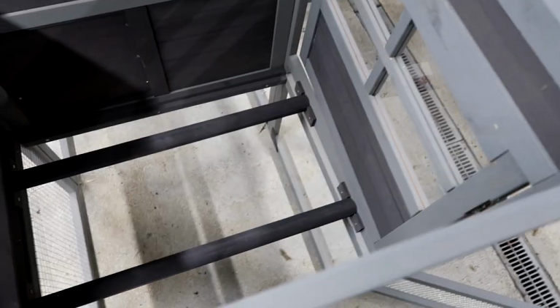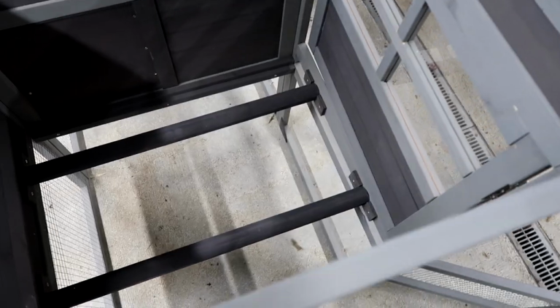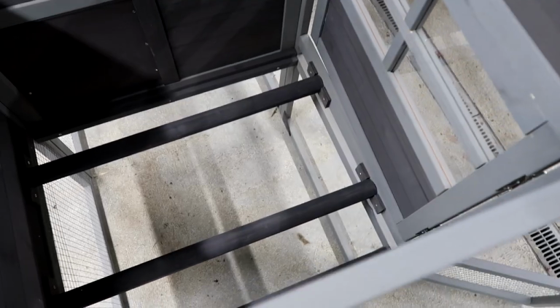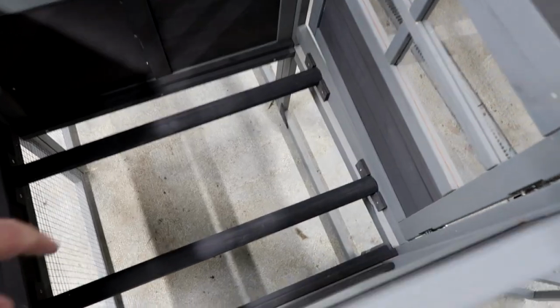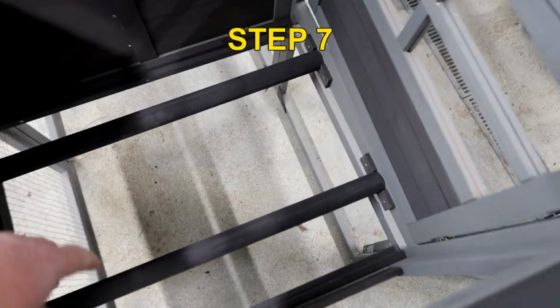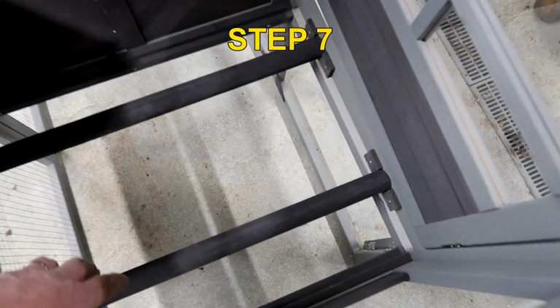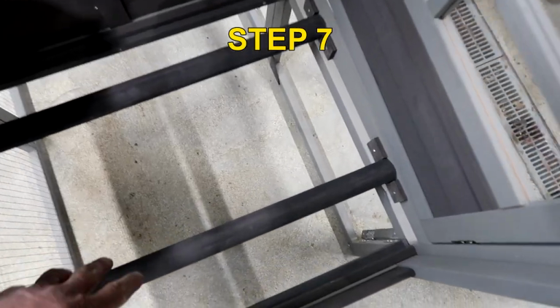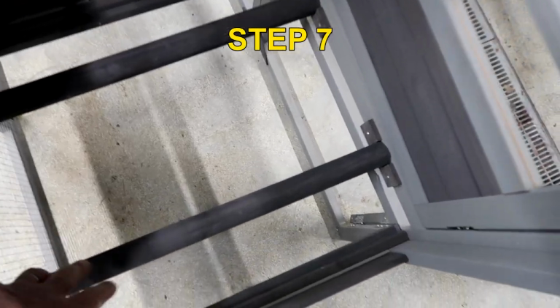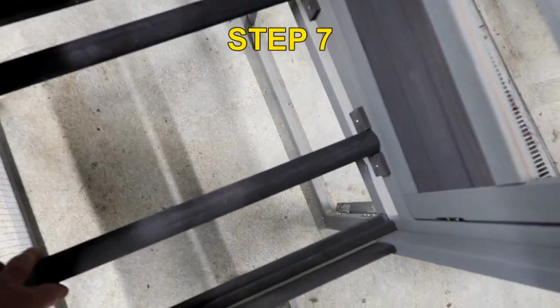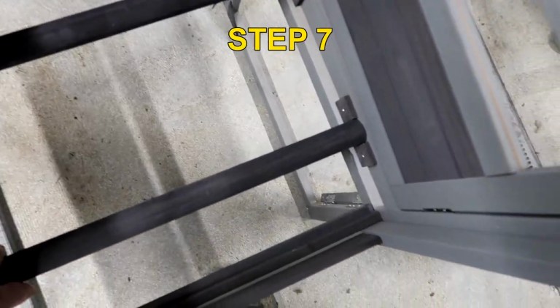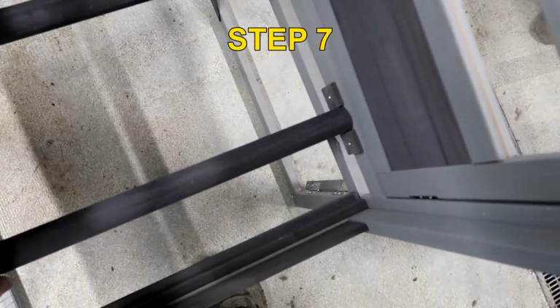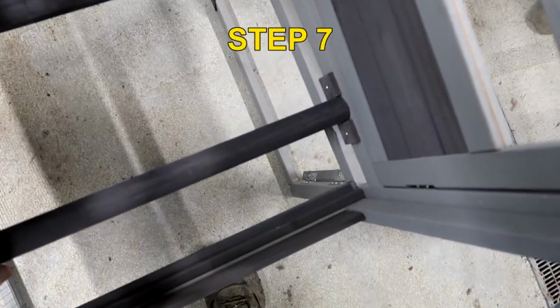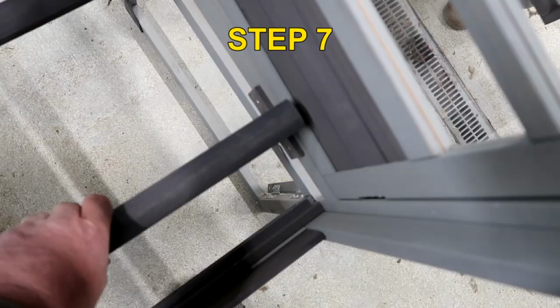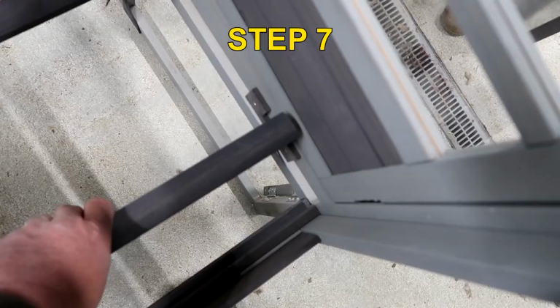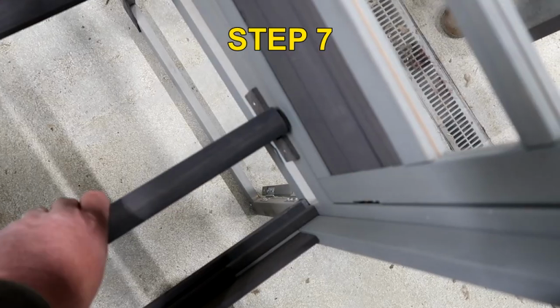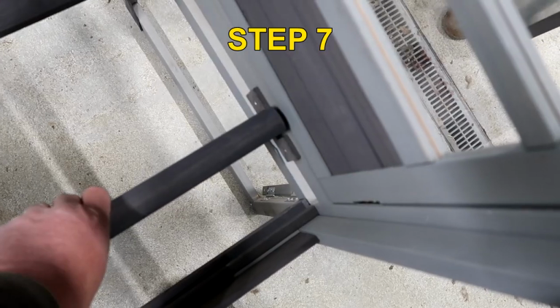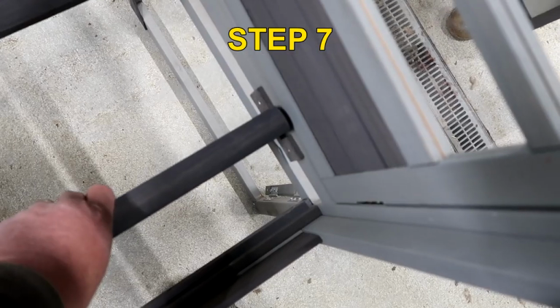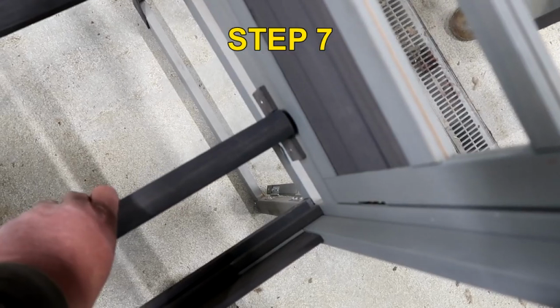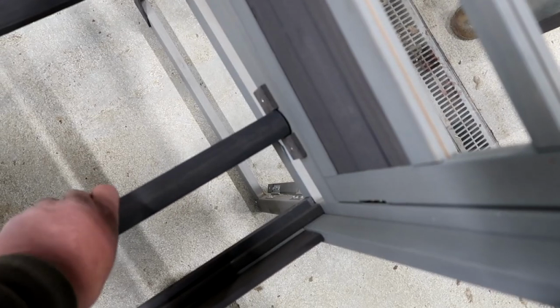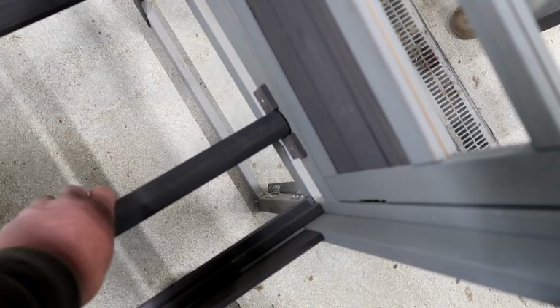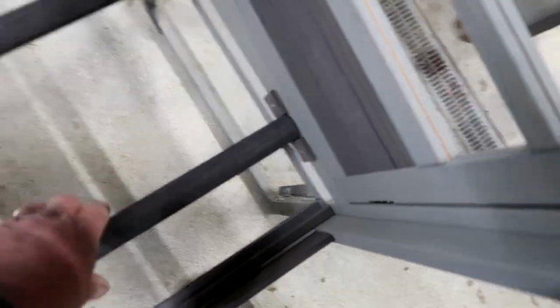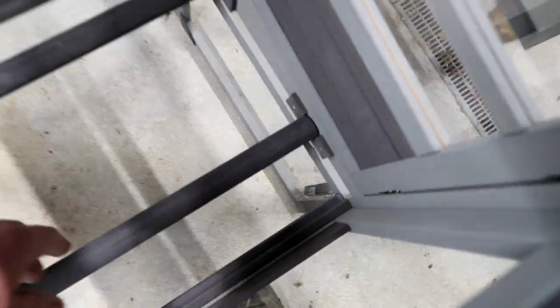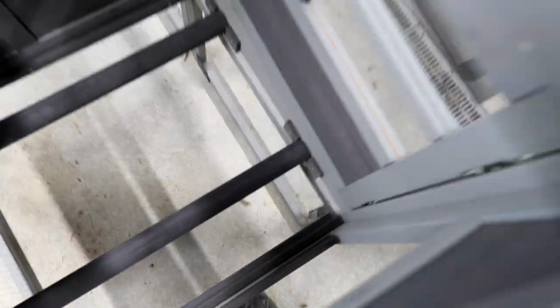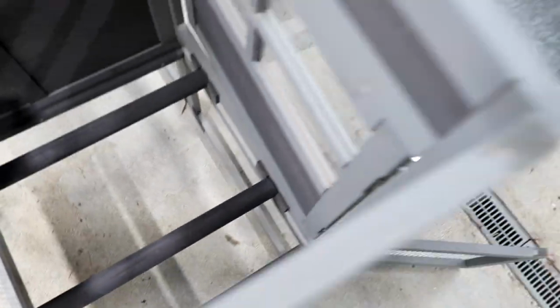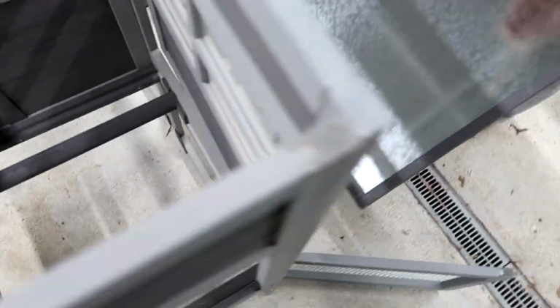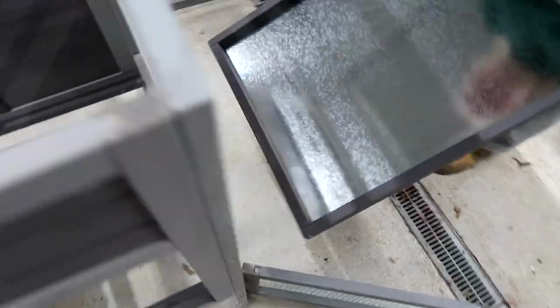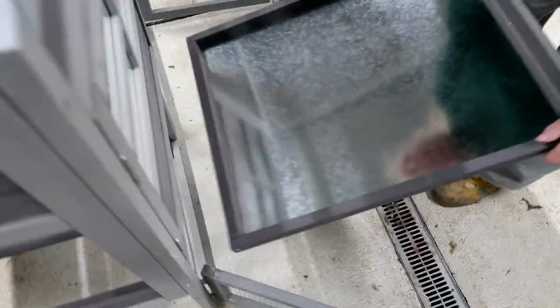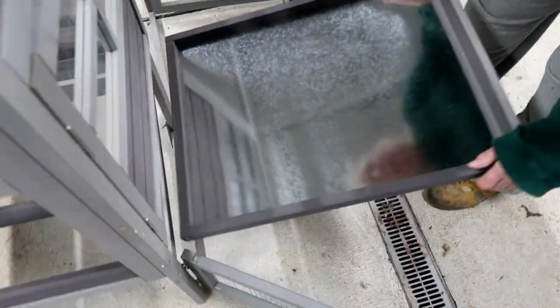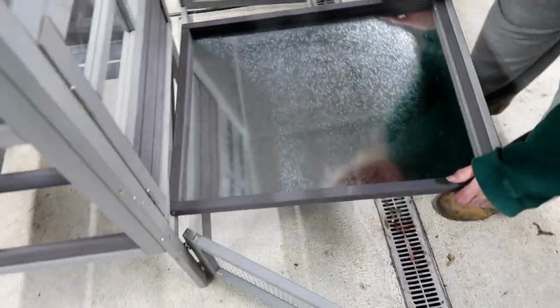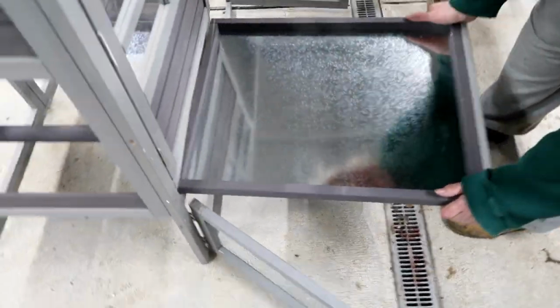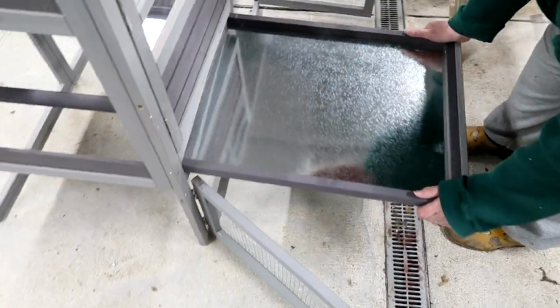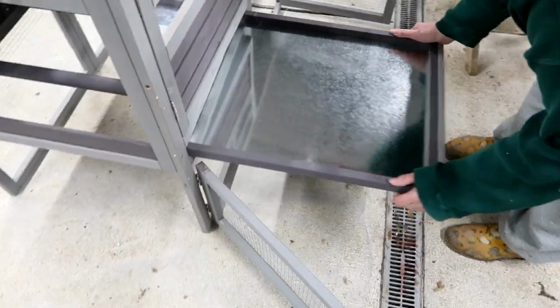The next step was to put in the roost bars — they just fall in the hole there — and slide in the poop tray.